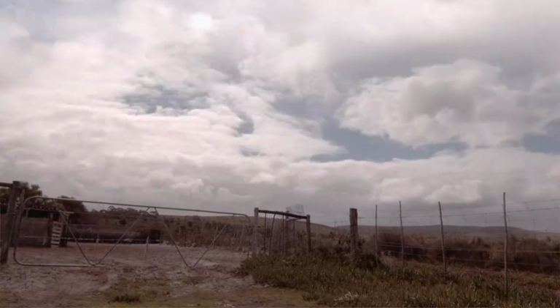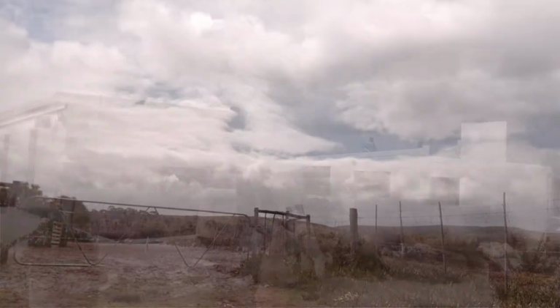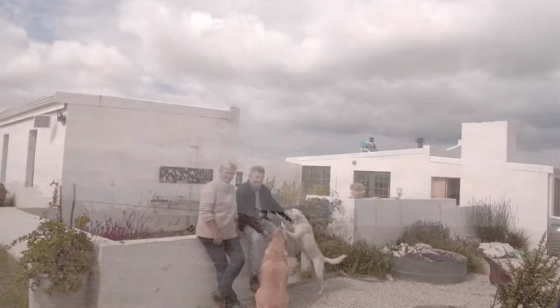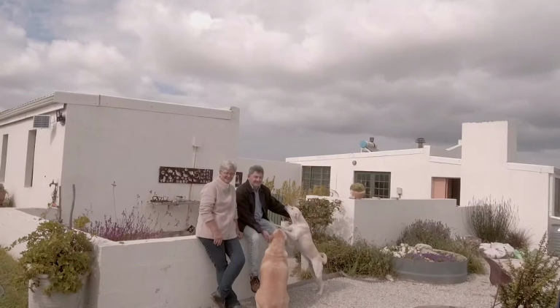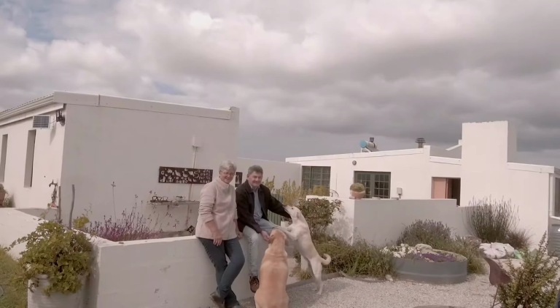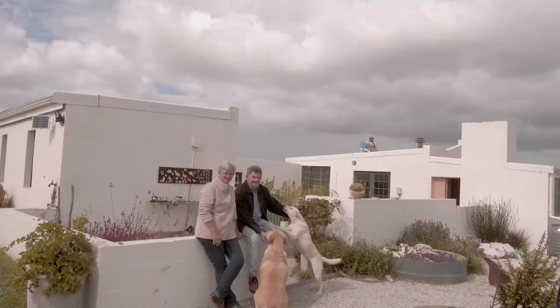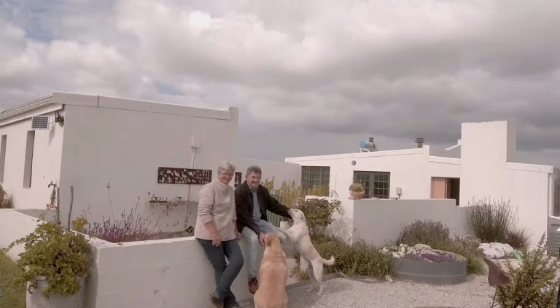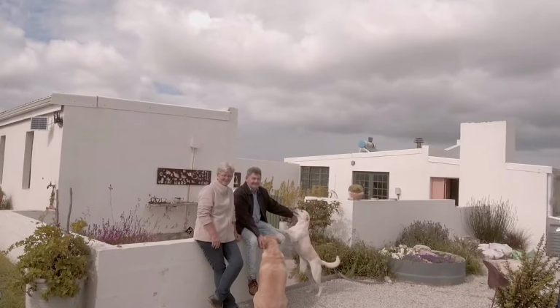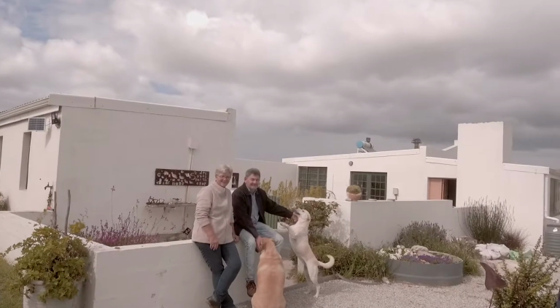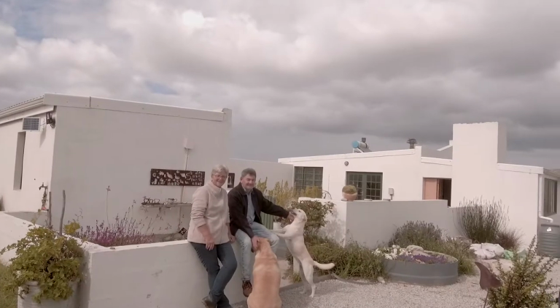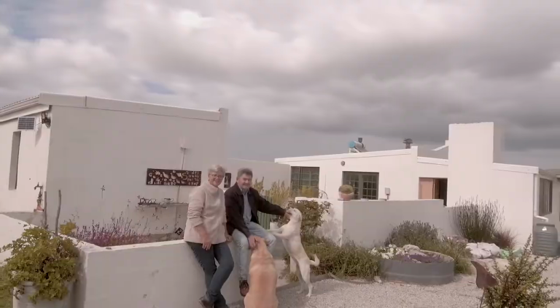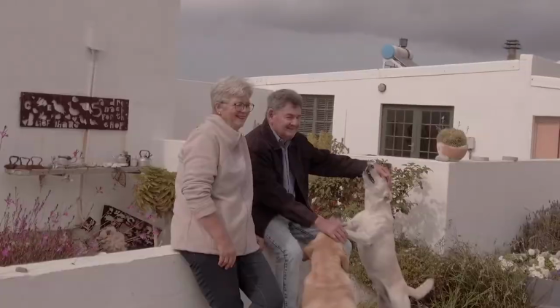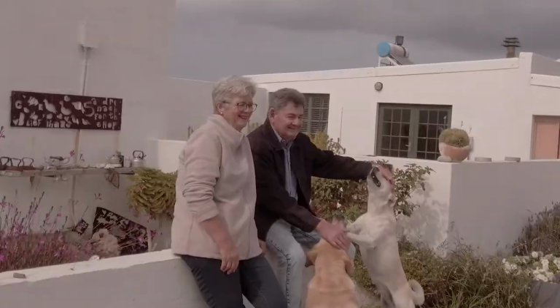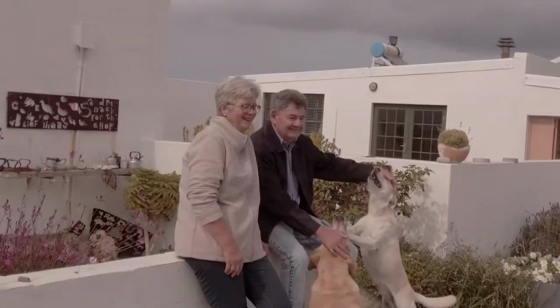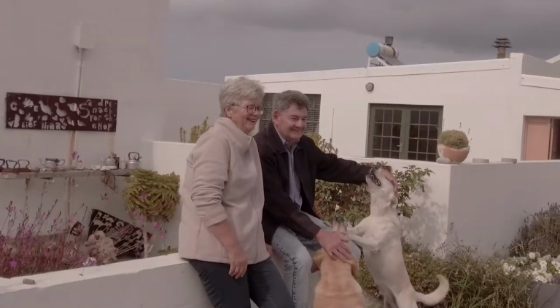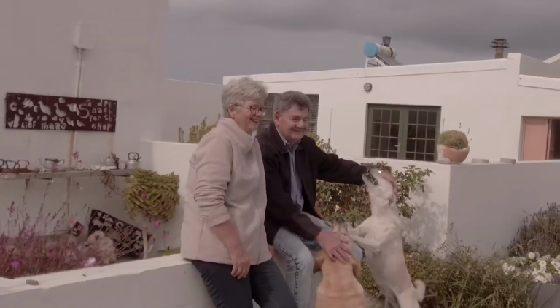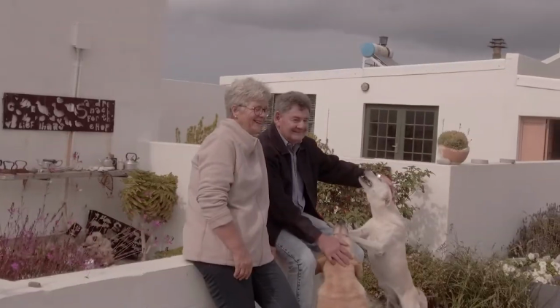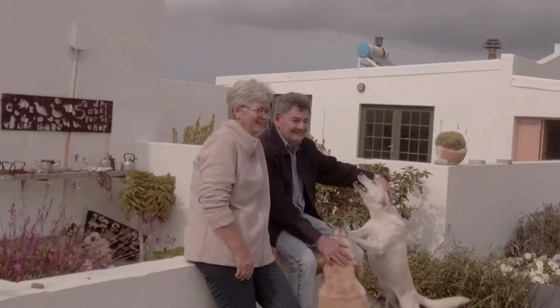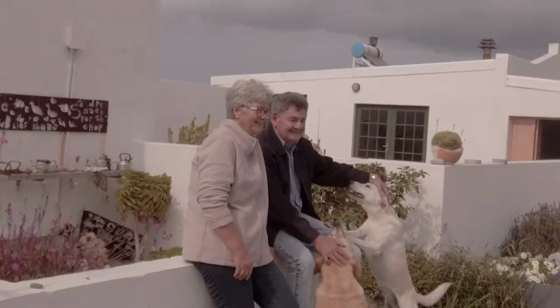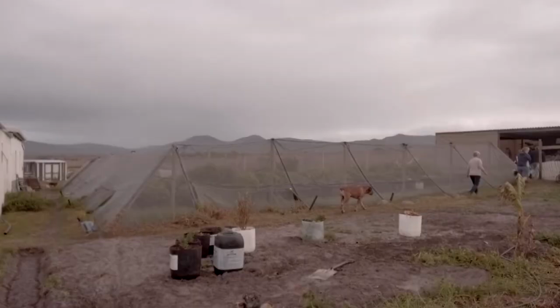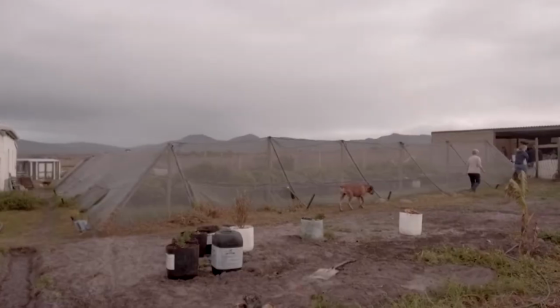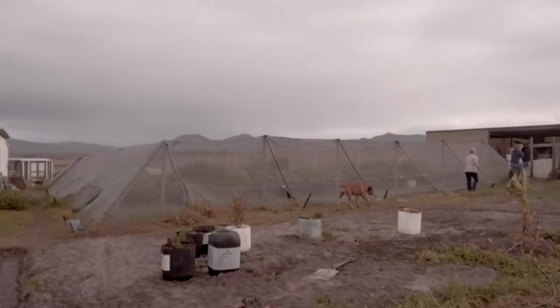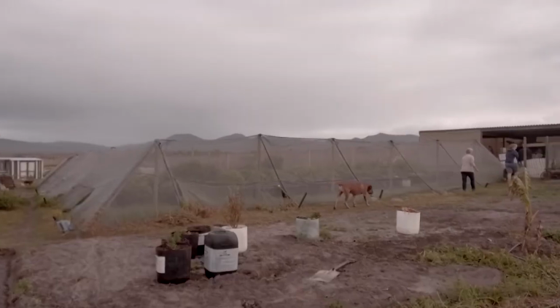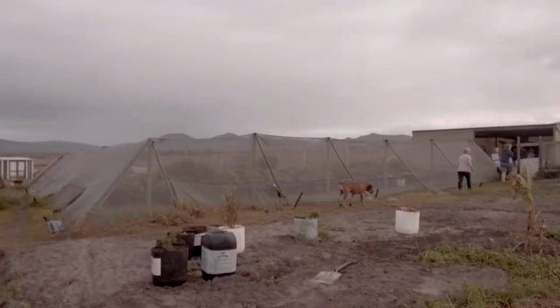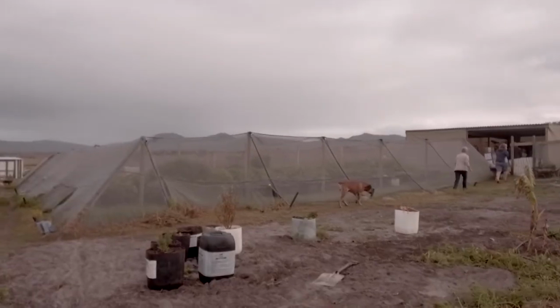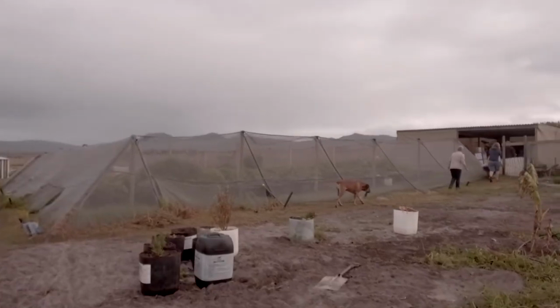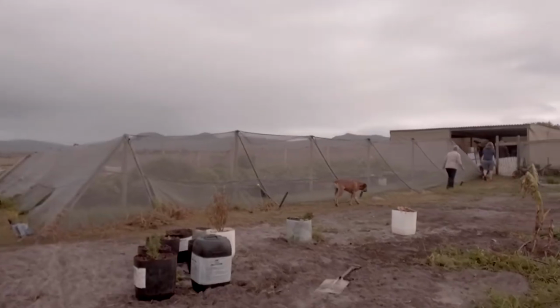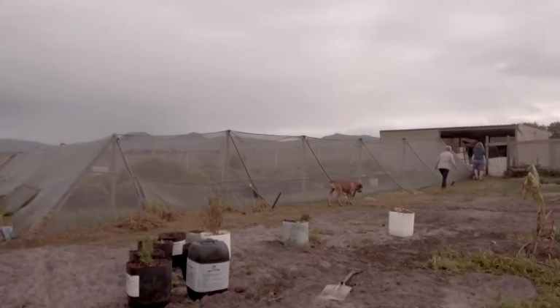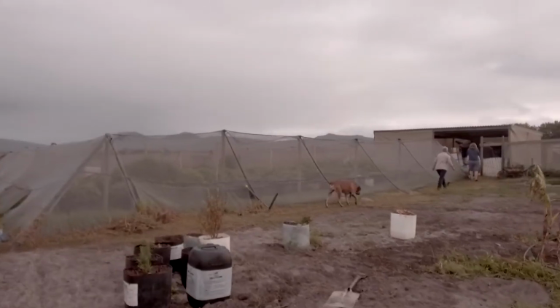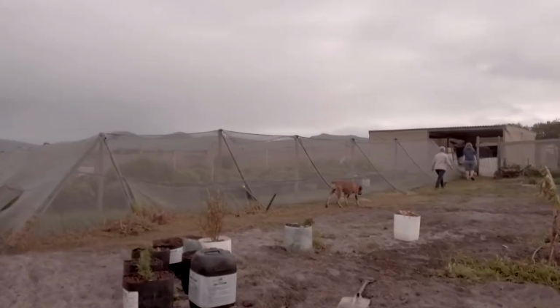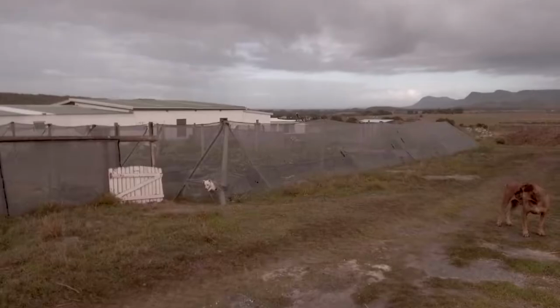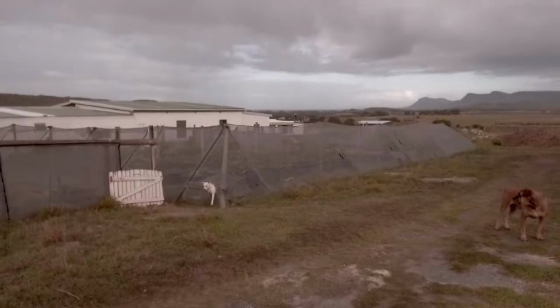This is Stephen and Betsy. They are farmers in the Western Cape.